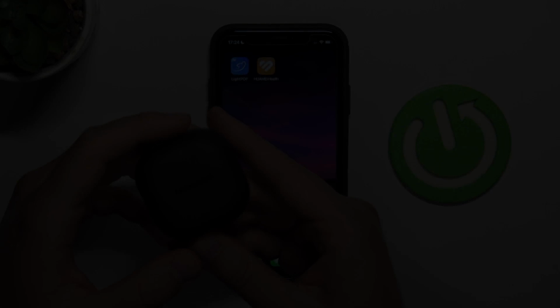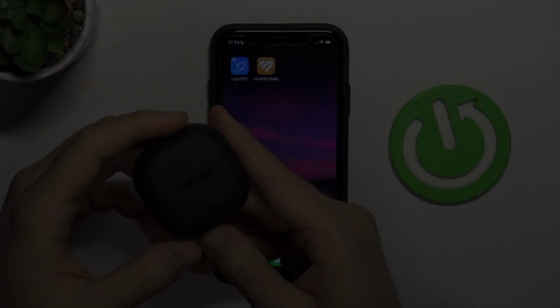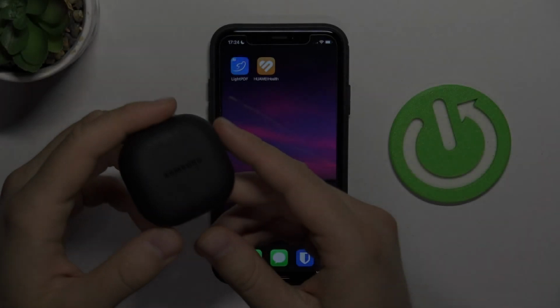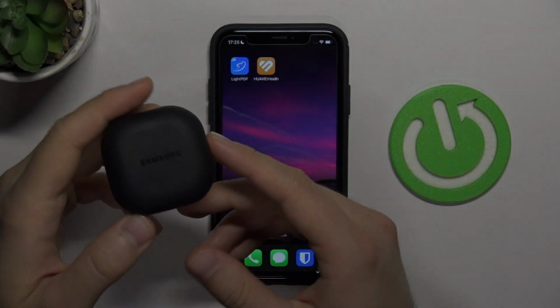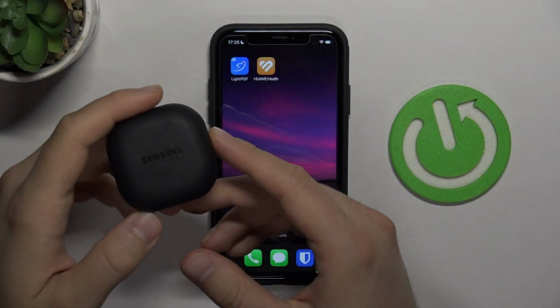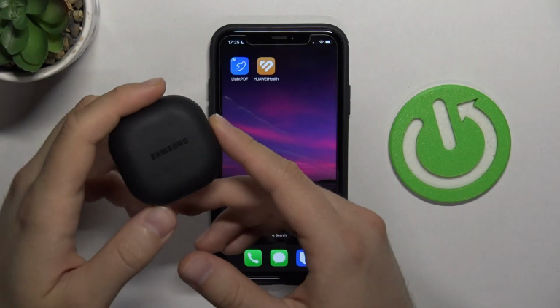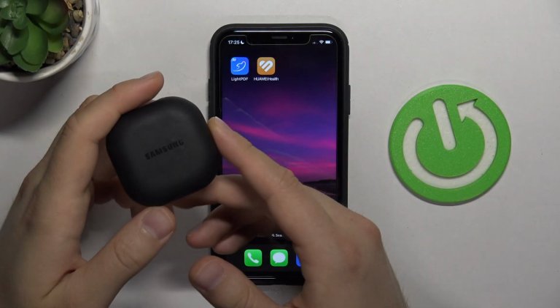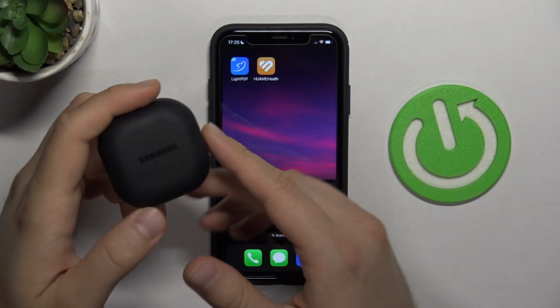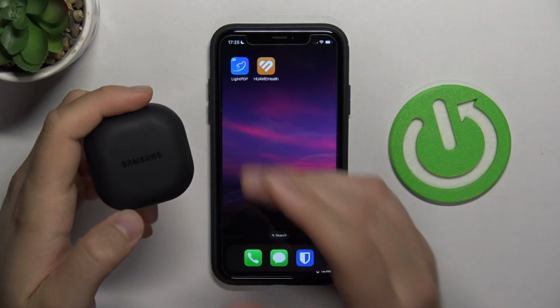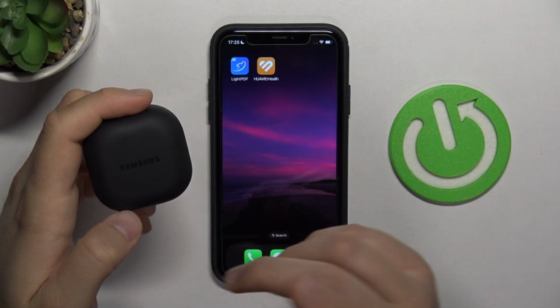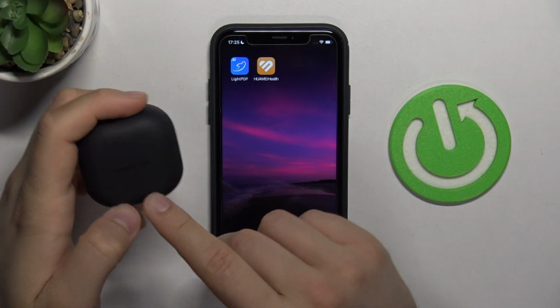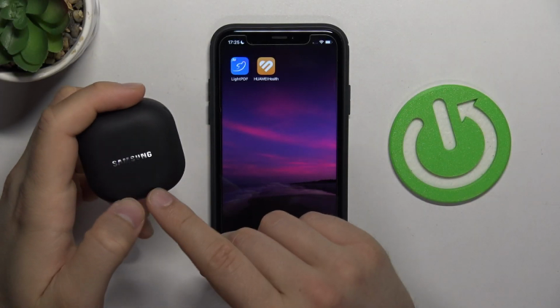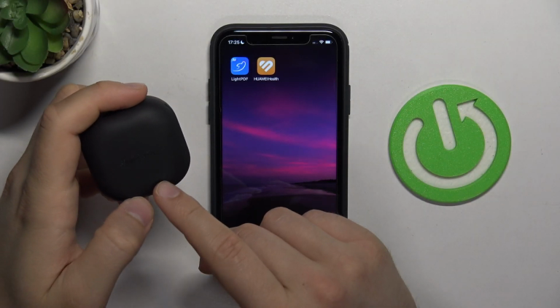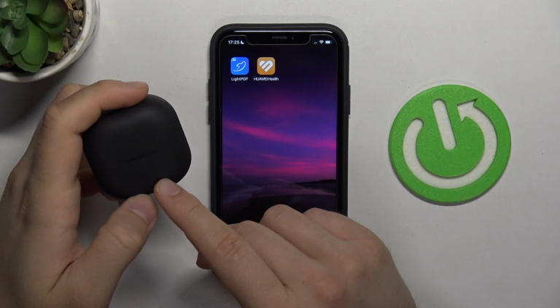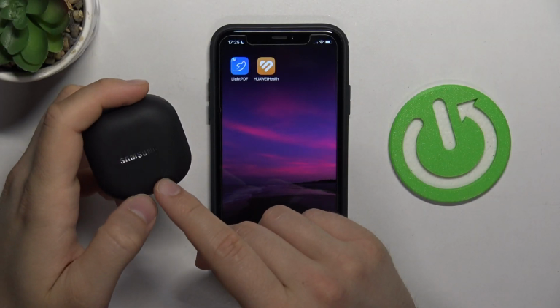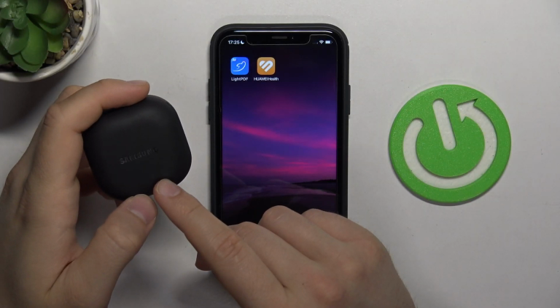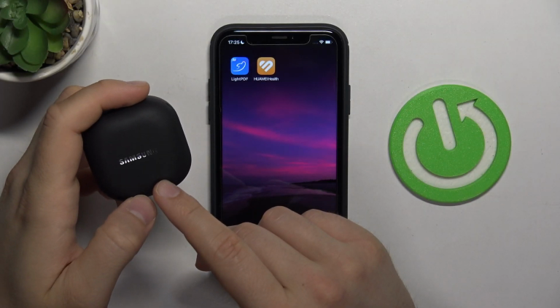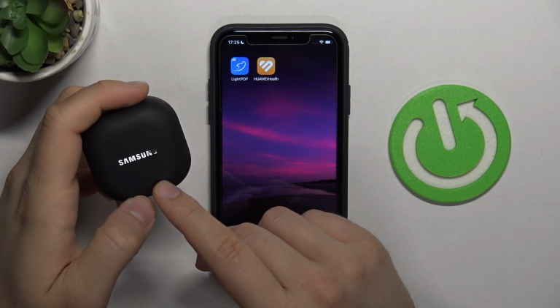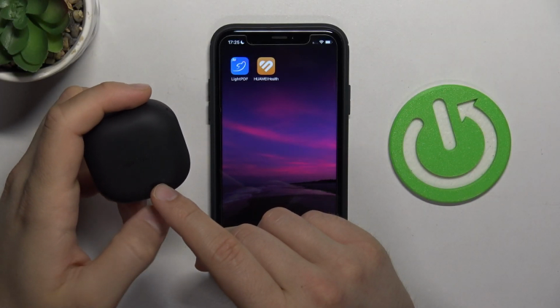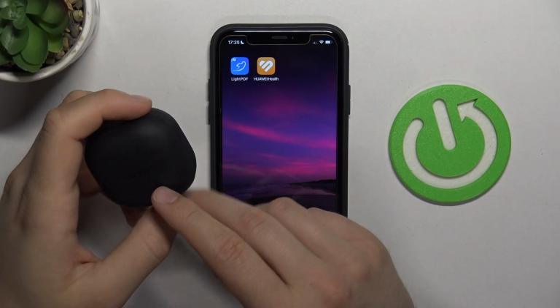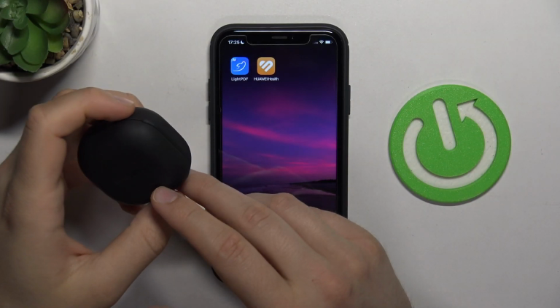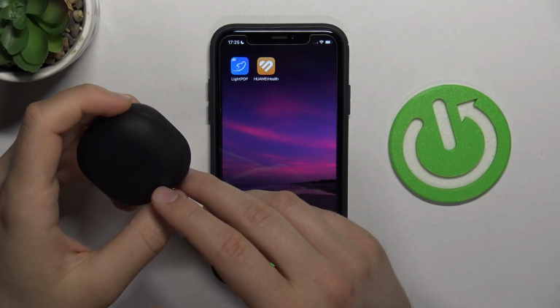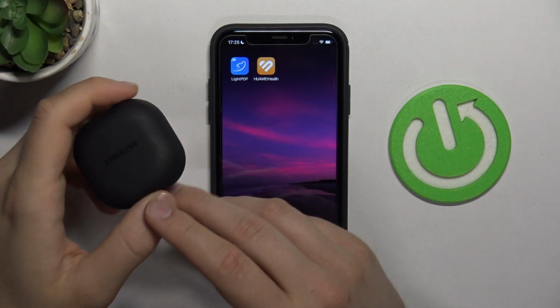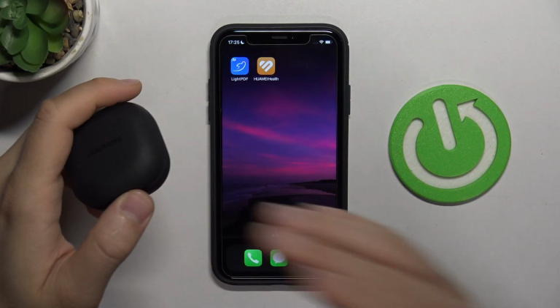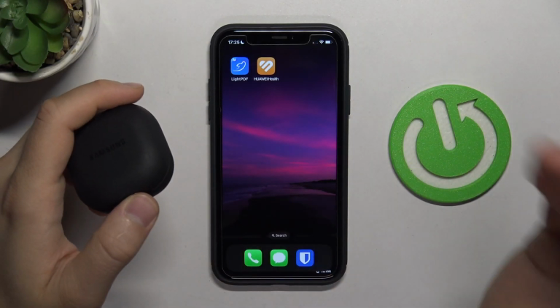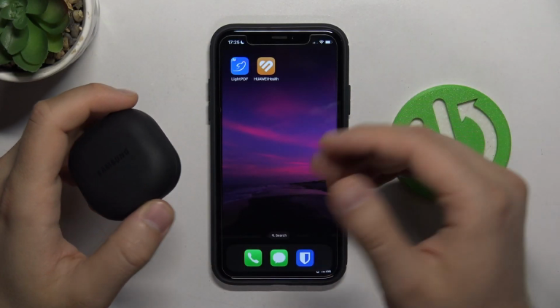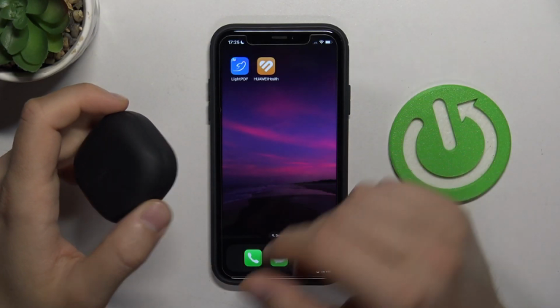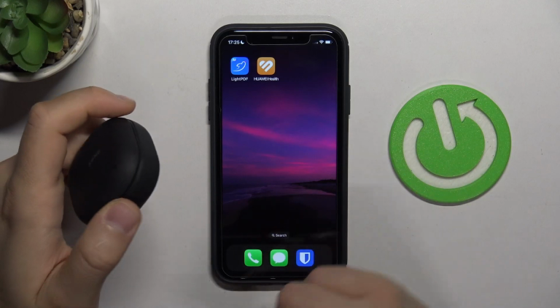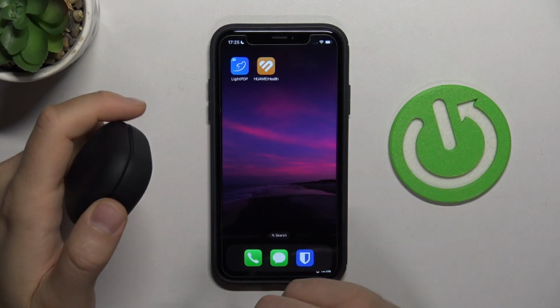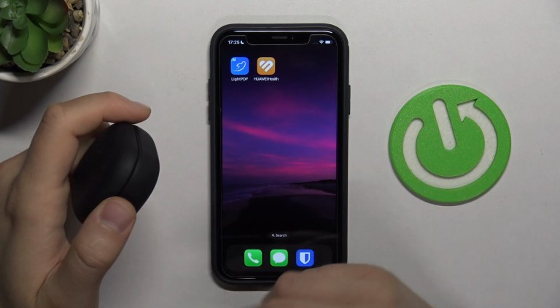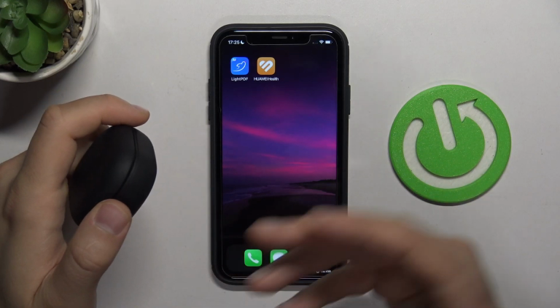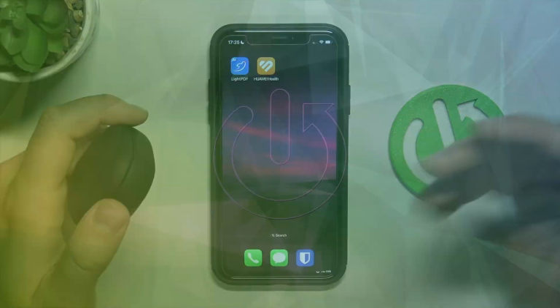Hello, in this video I'm going to show you how you can pair your Samsung Galaxy Buds 2 Pro with any iPhone or iPad.